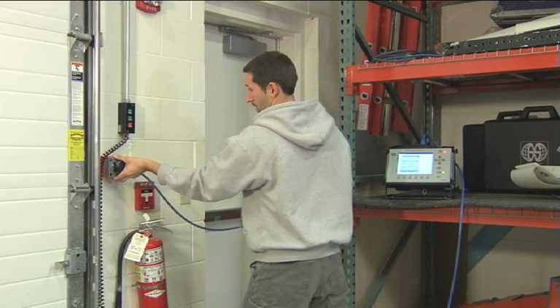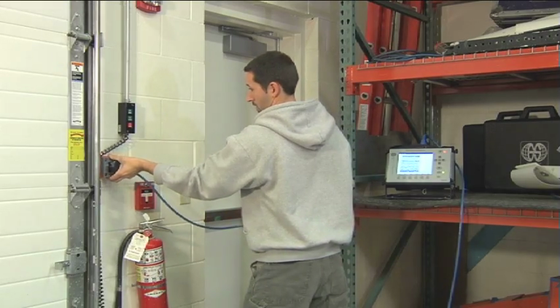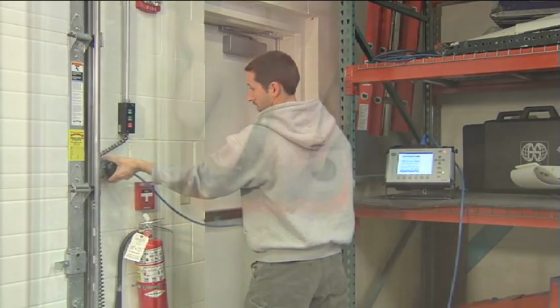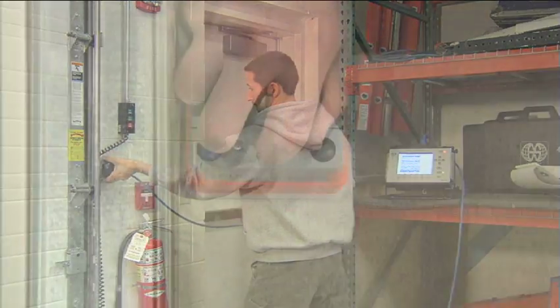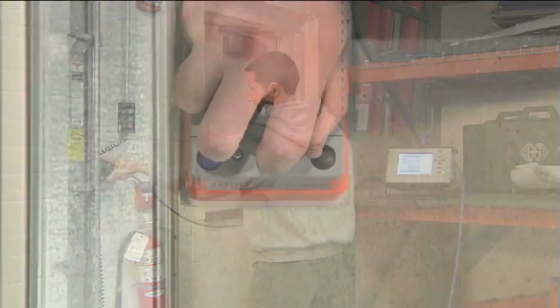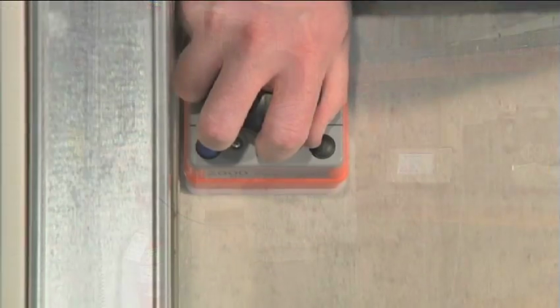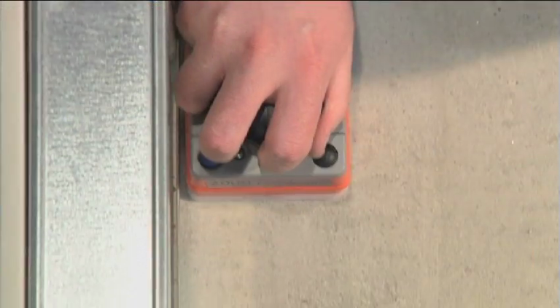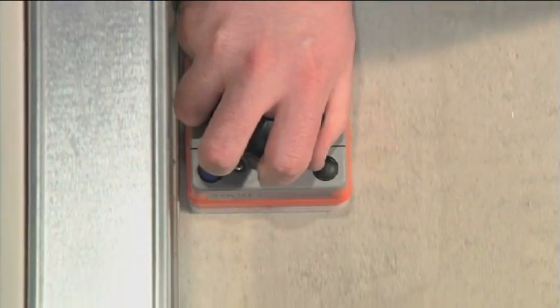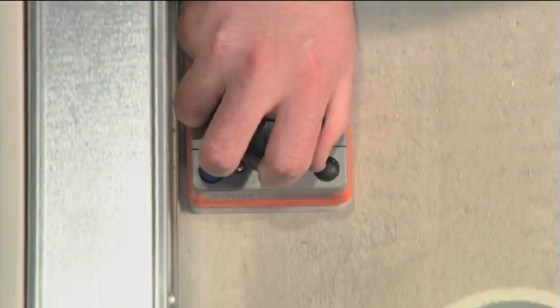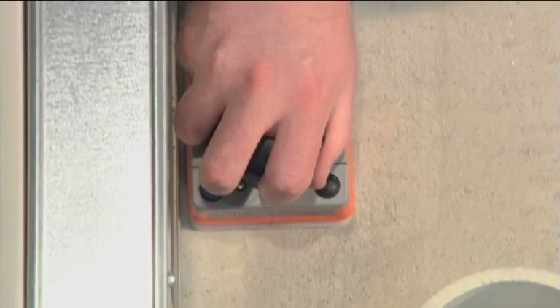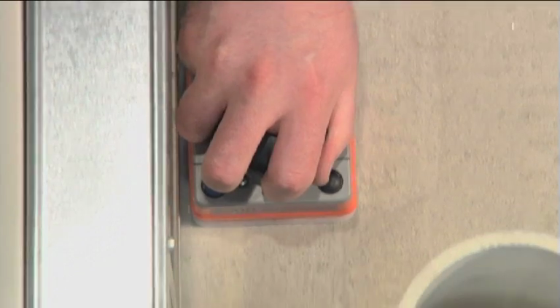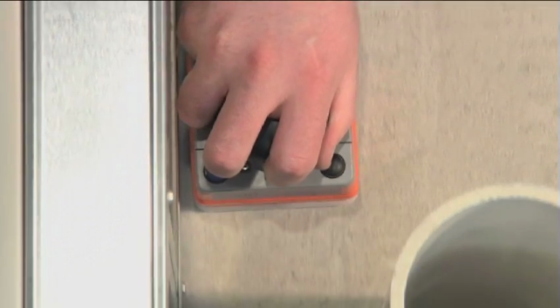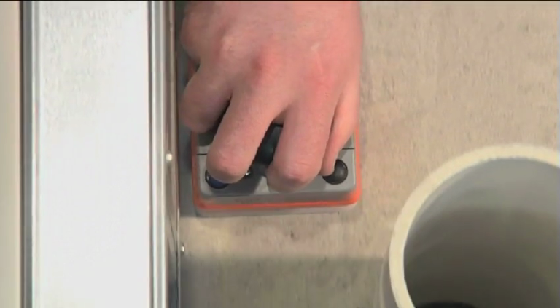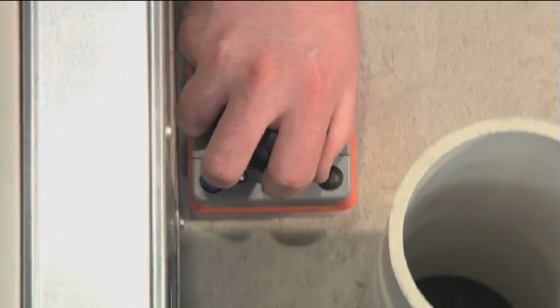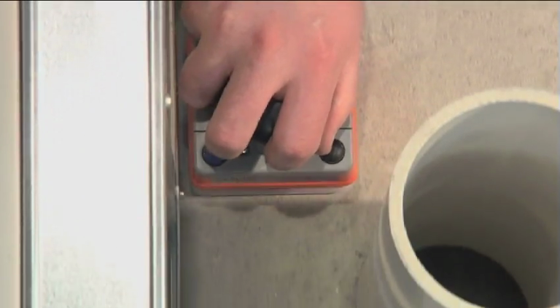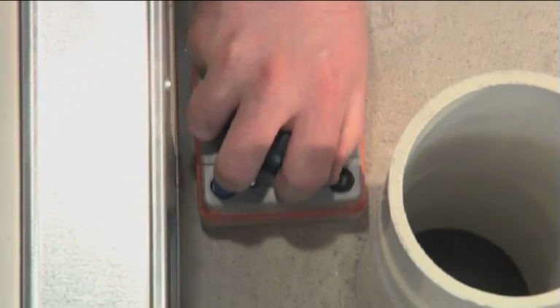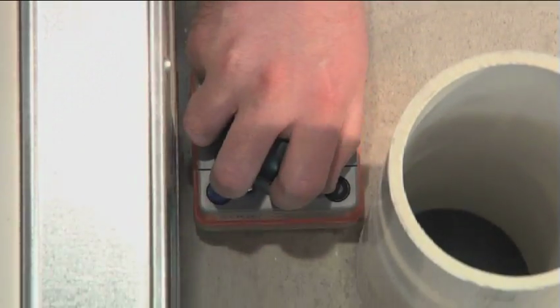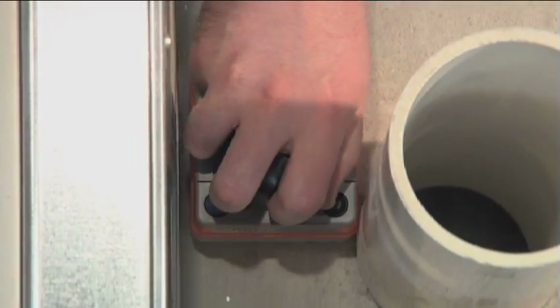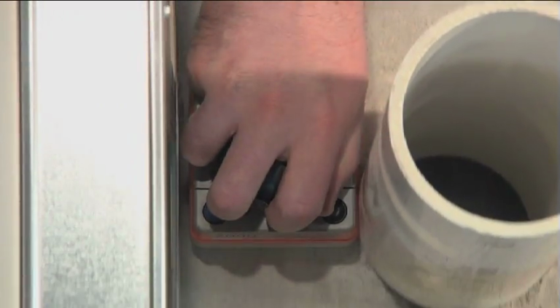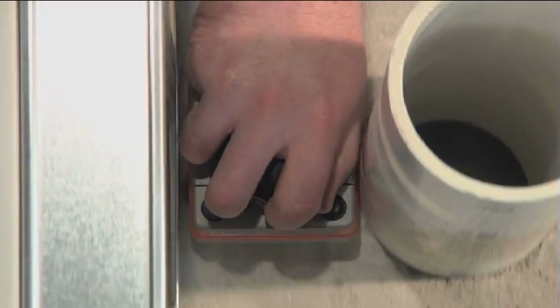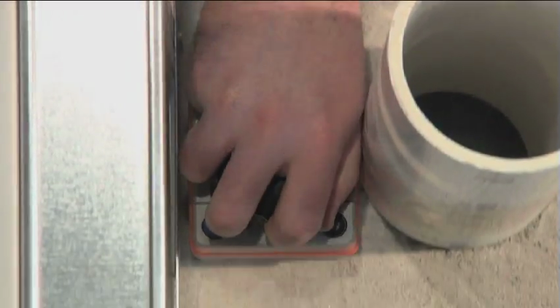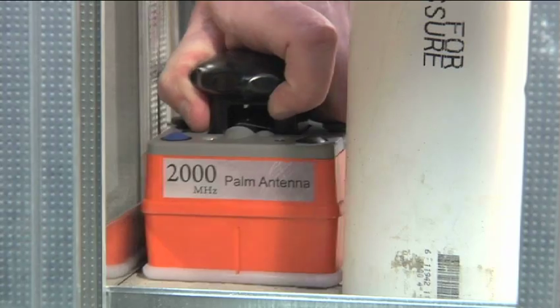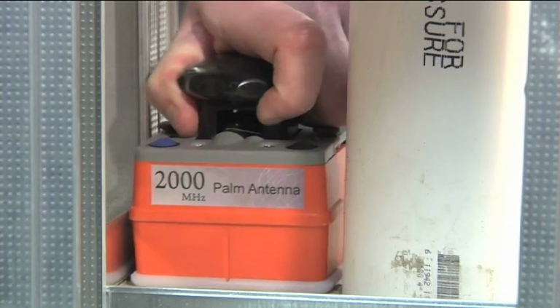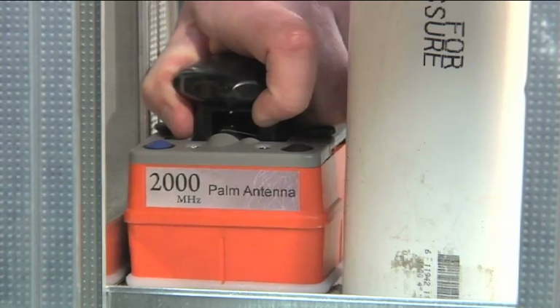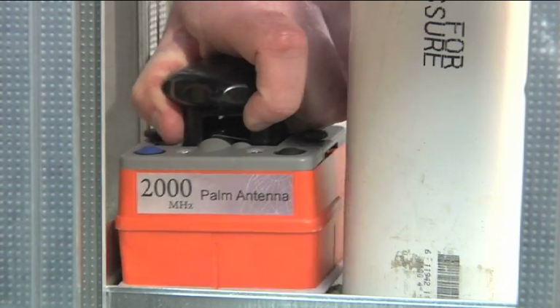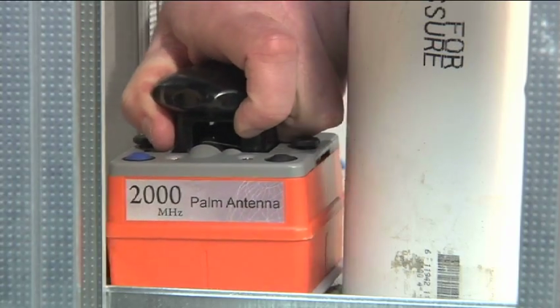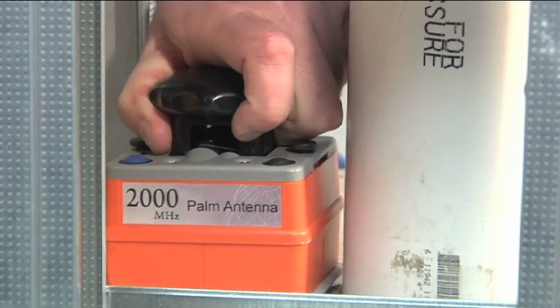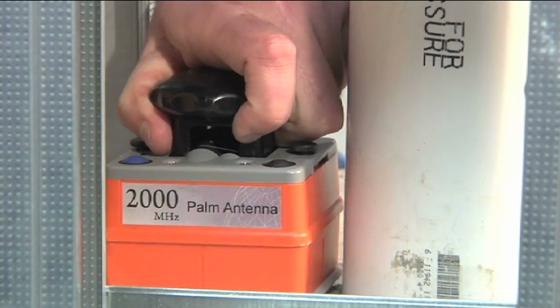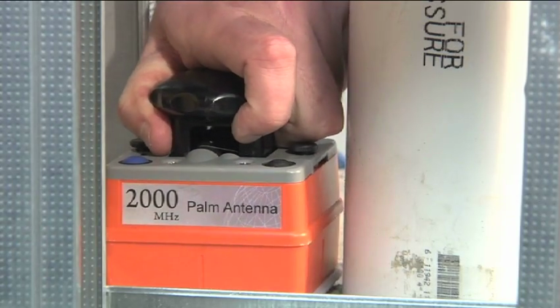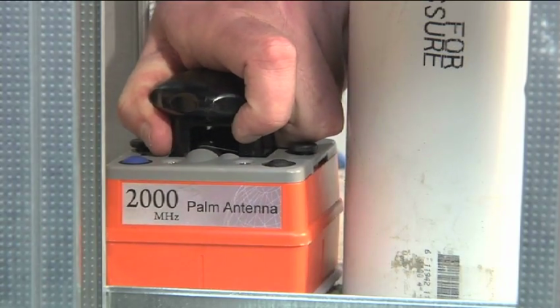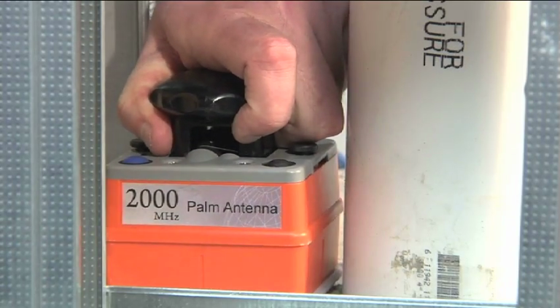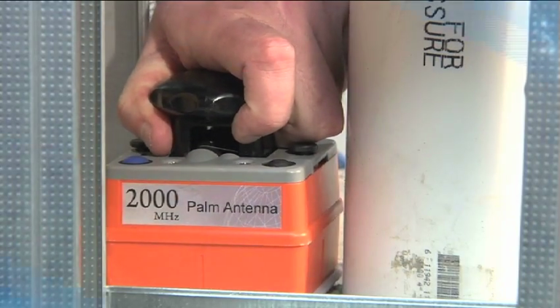GSSI, the world leader in subsurface imaging, giving you the gift of concrete scanning in the palm of your hand.